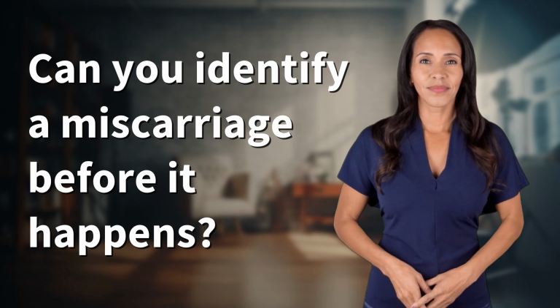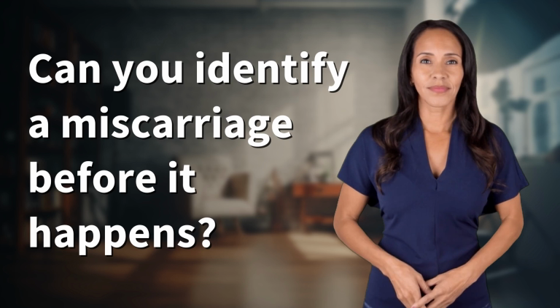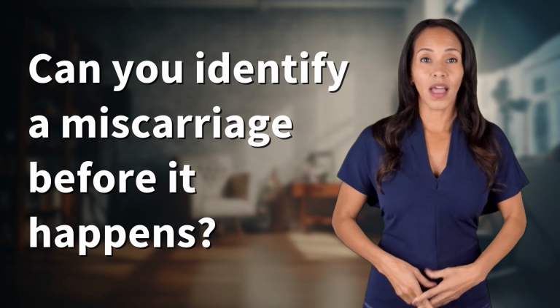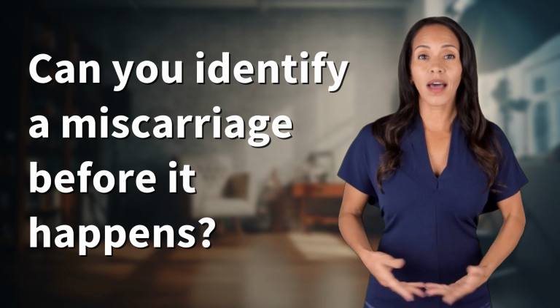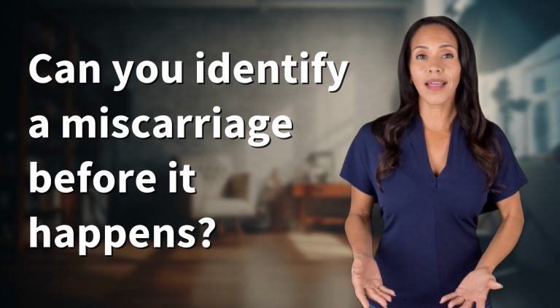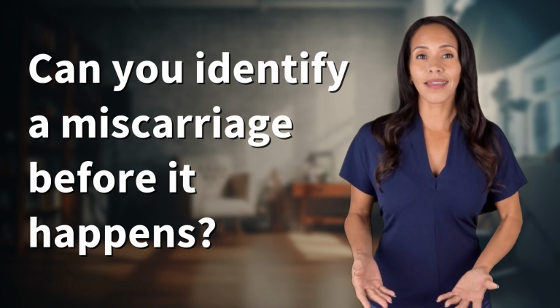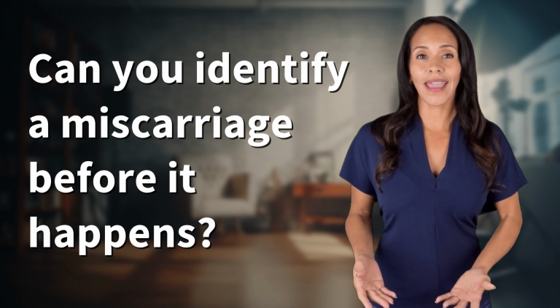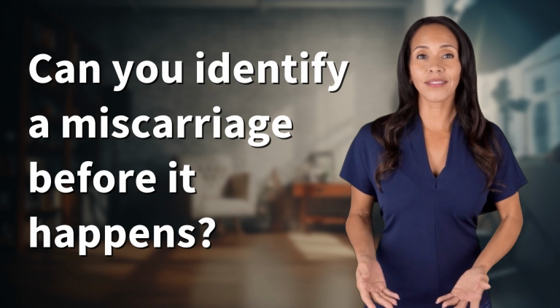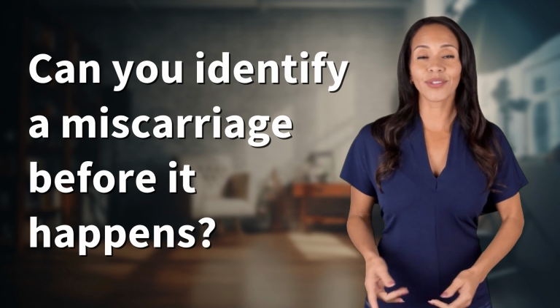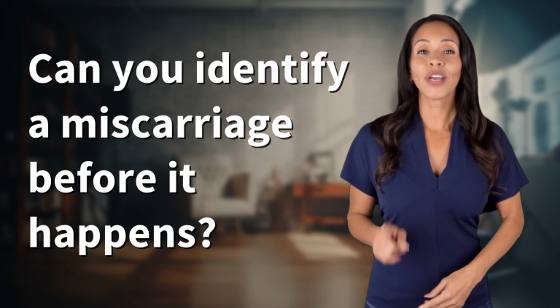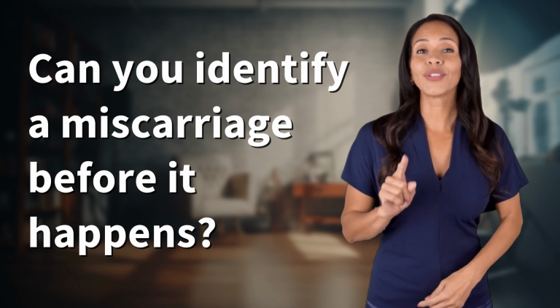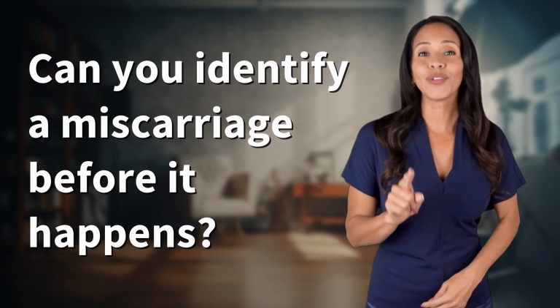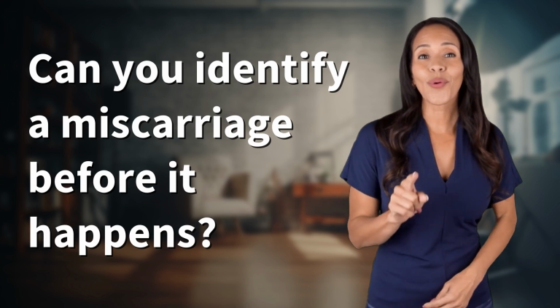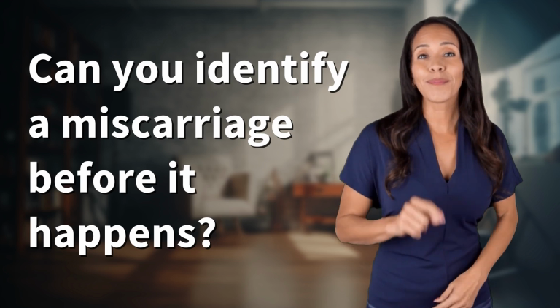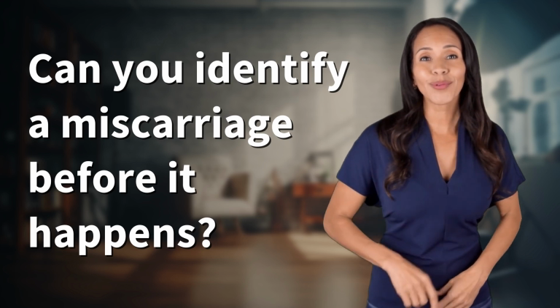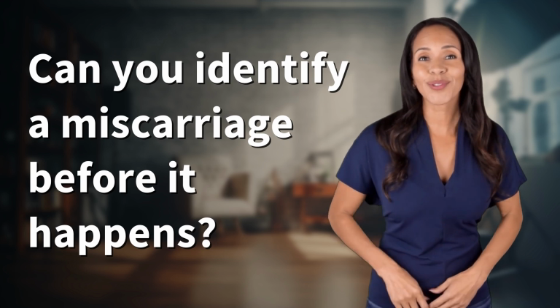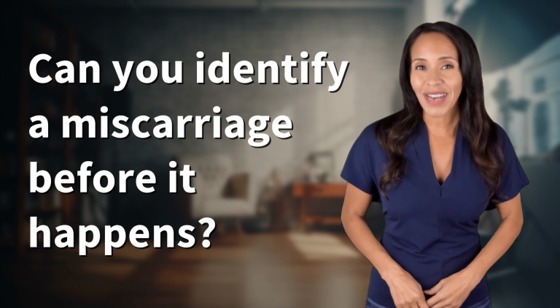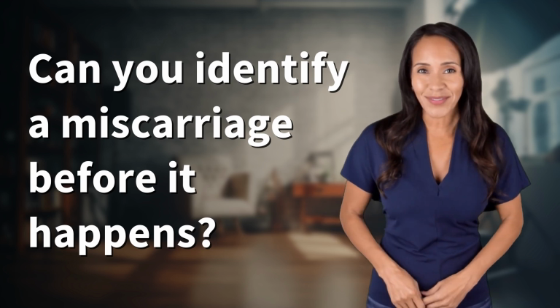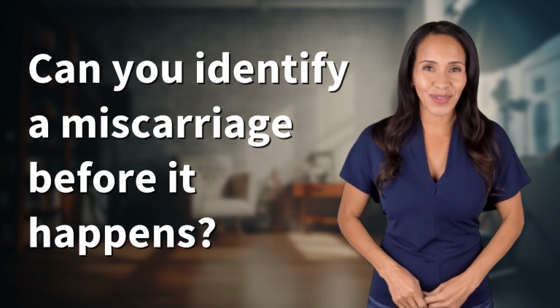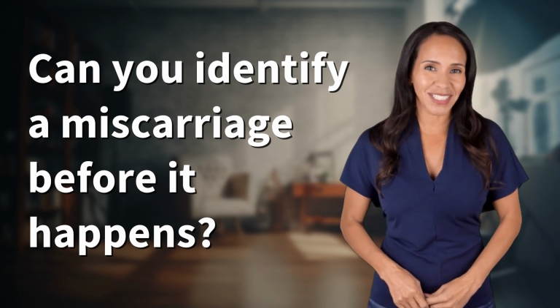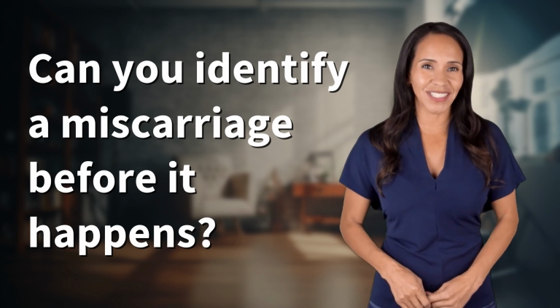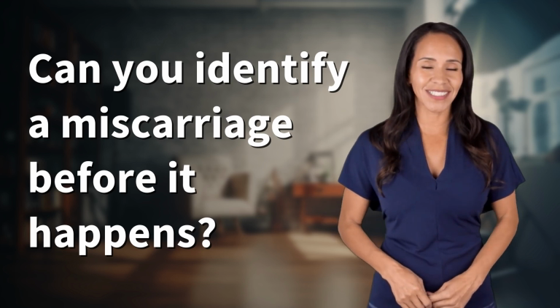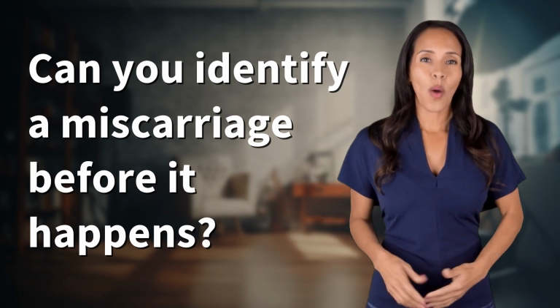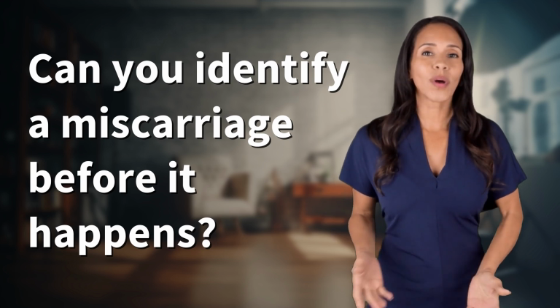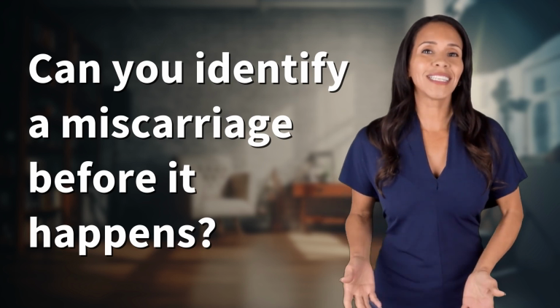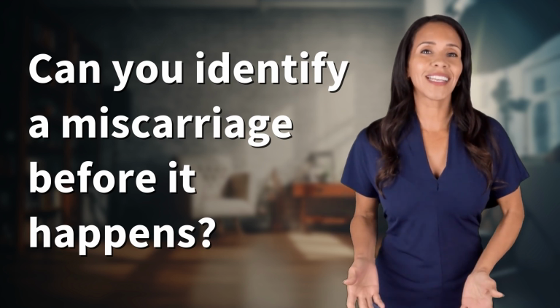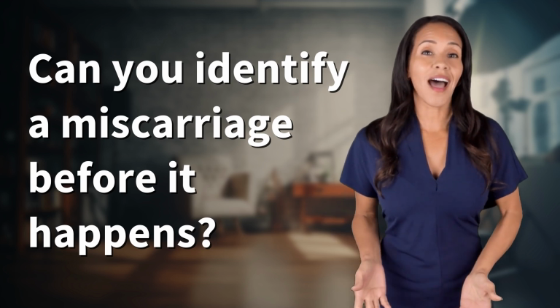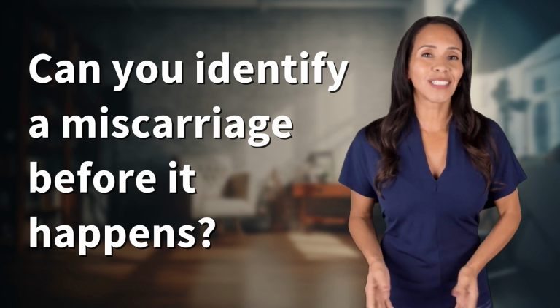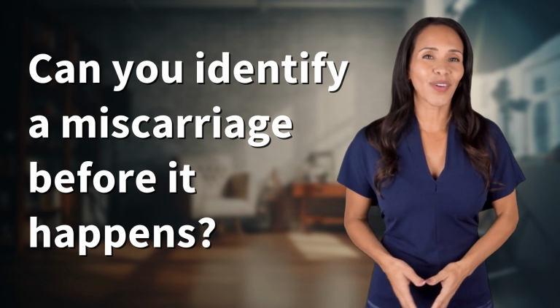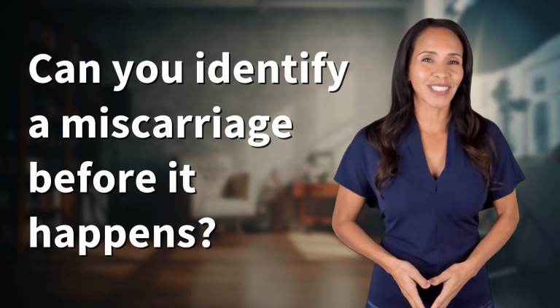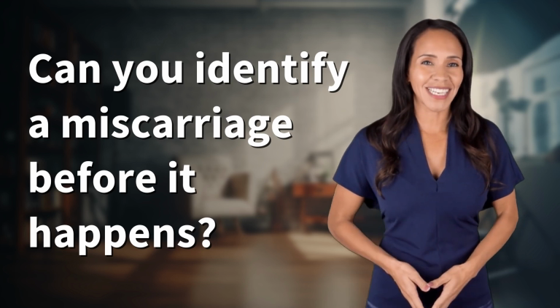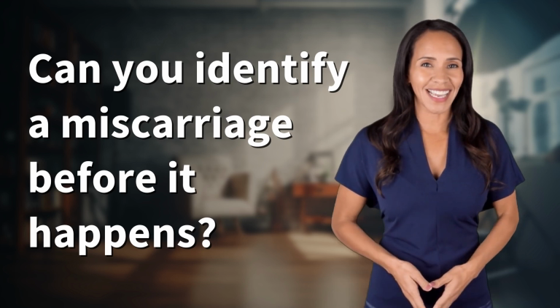Unlocking answers to your most sought-after questions. What's in the Knowledge Vault today?